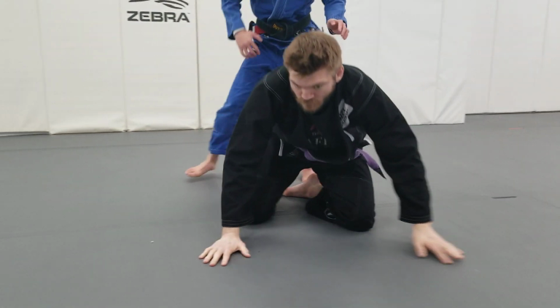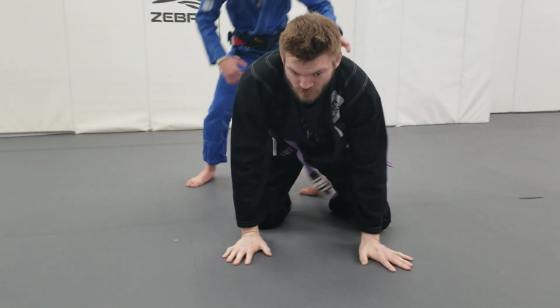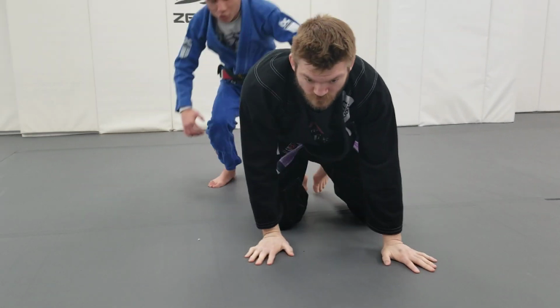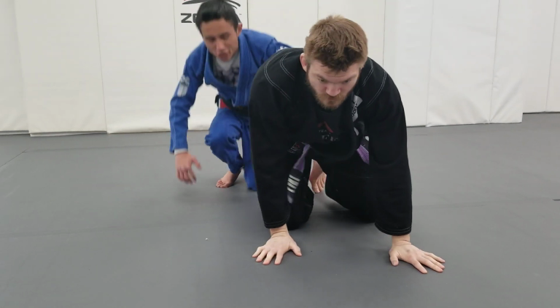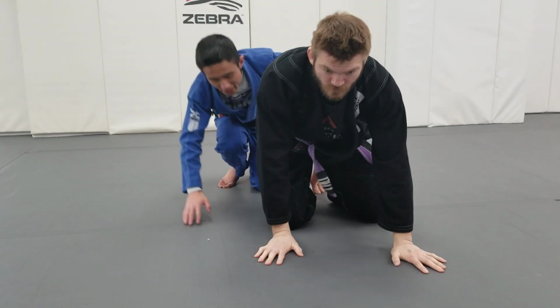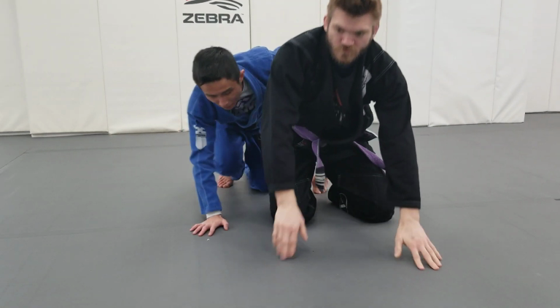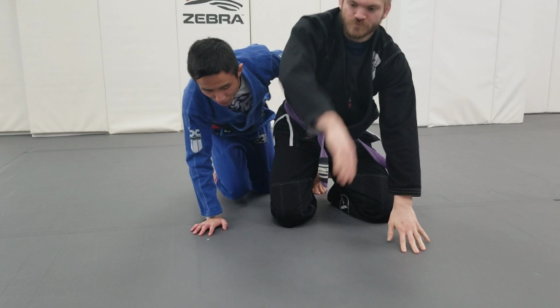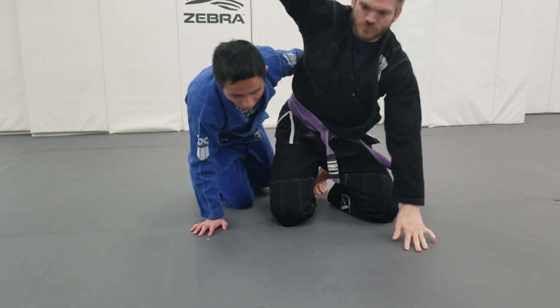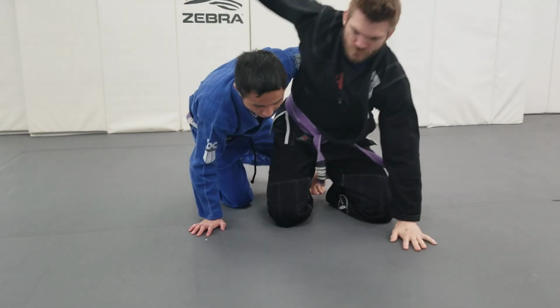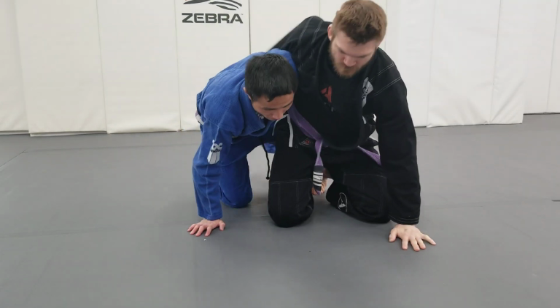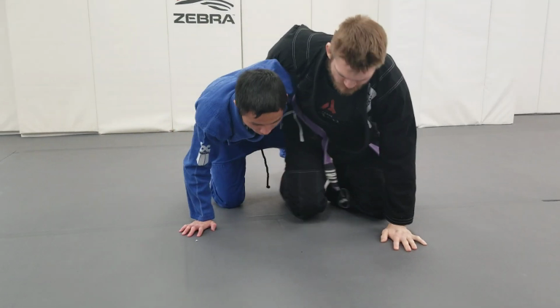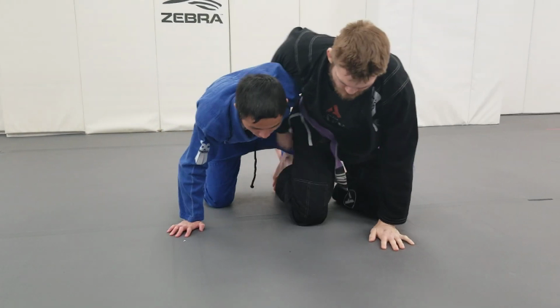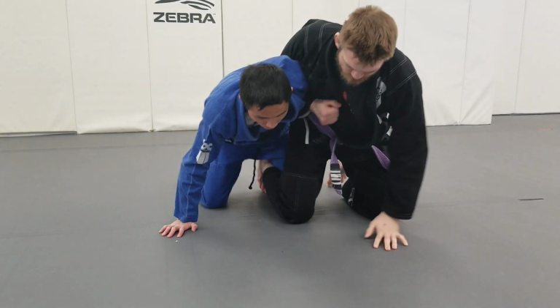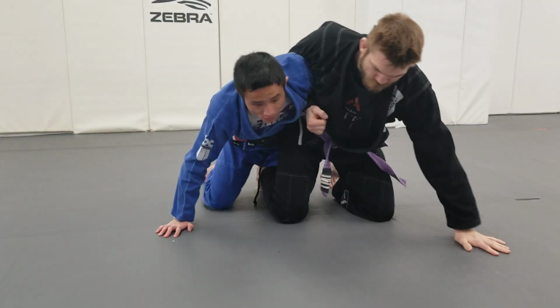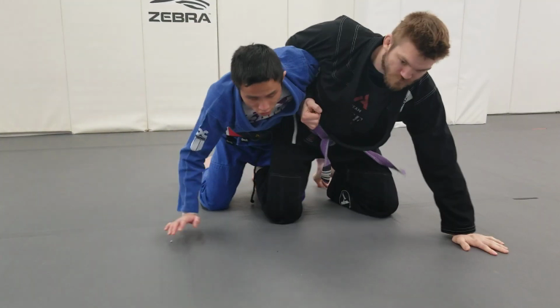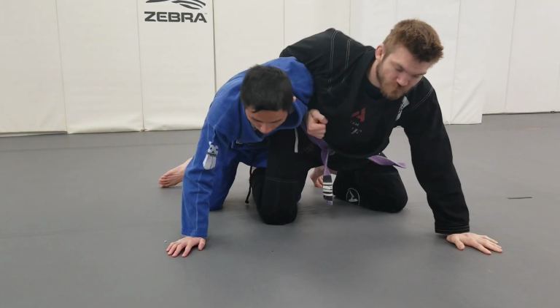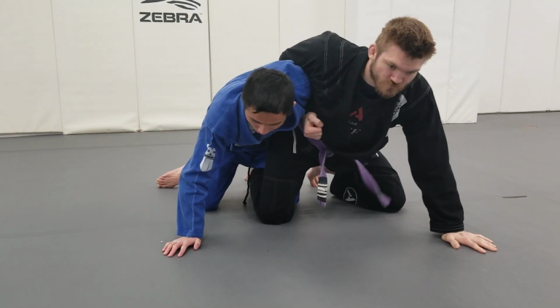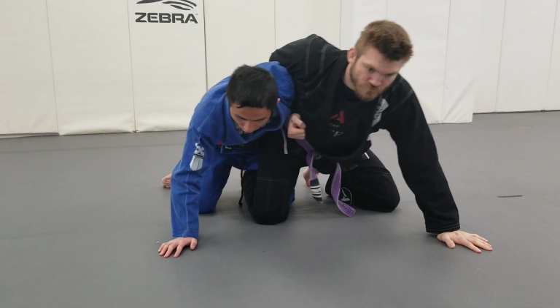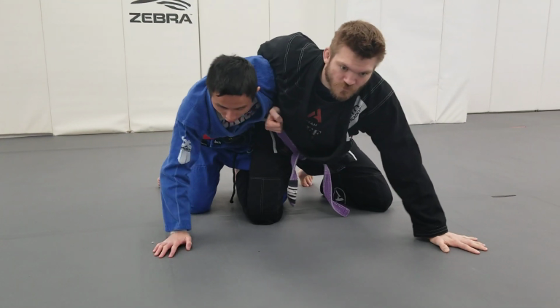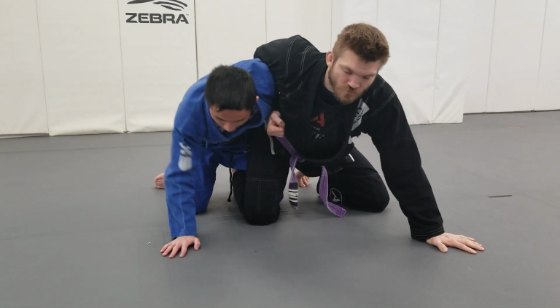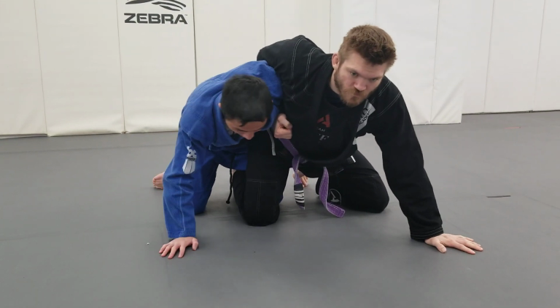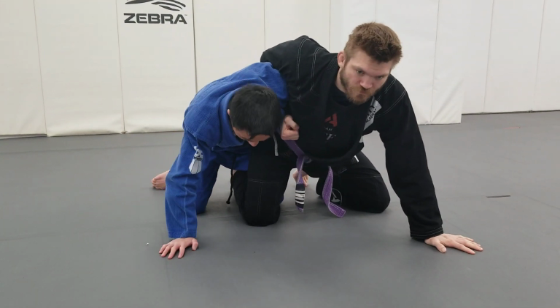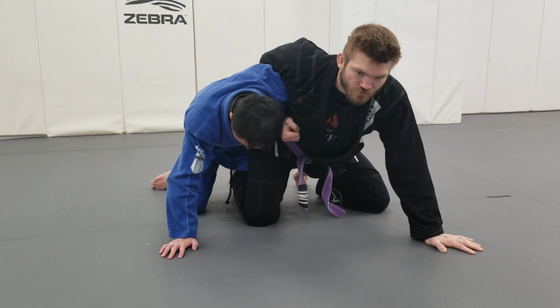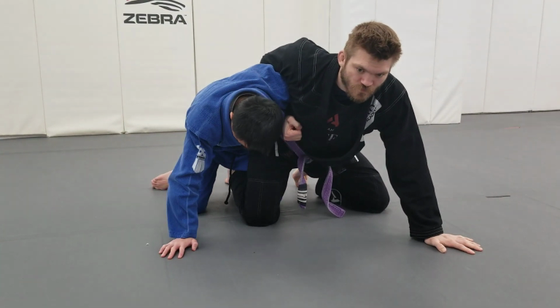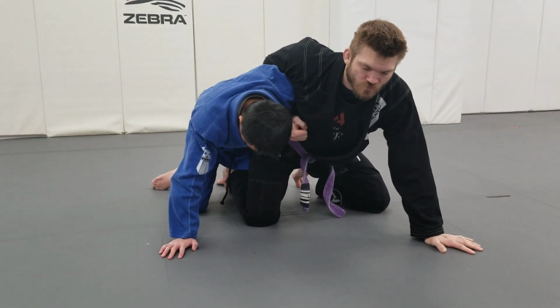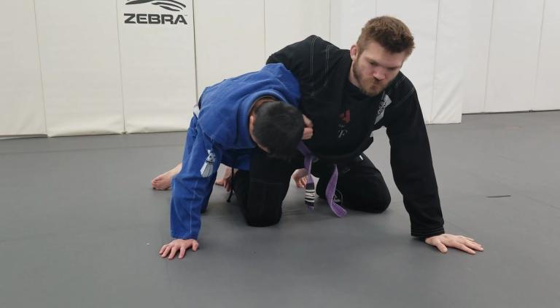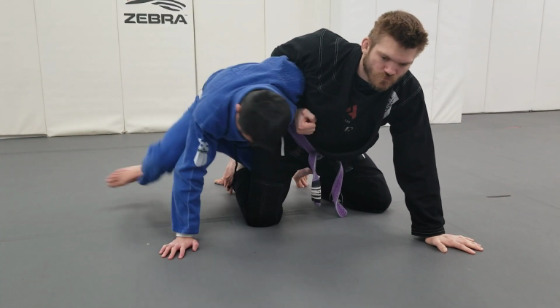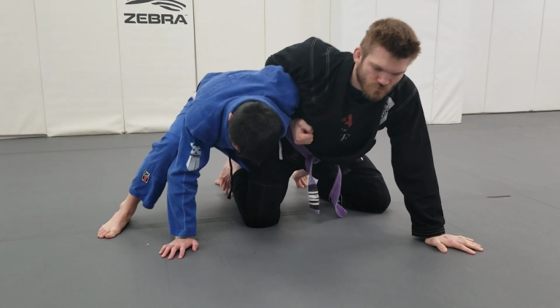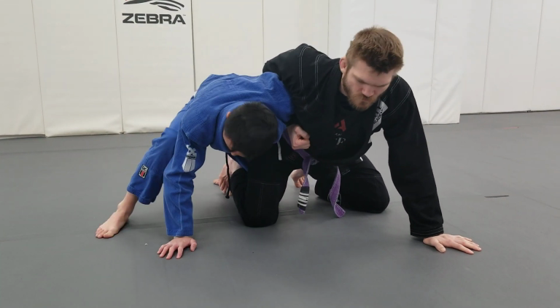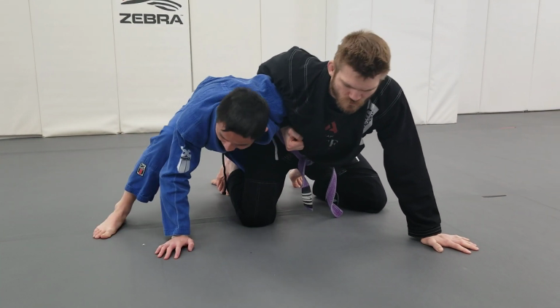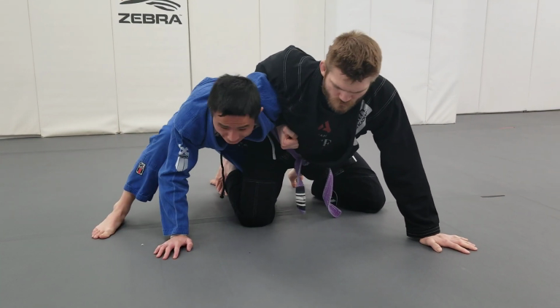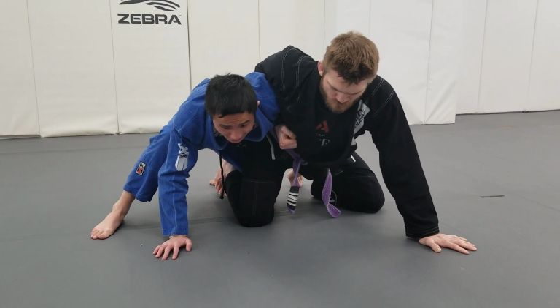This is your knee tap from the dogfight. Starting with an underhook, I post my hand and I kickstand.